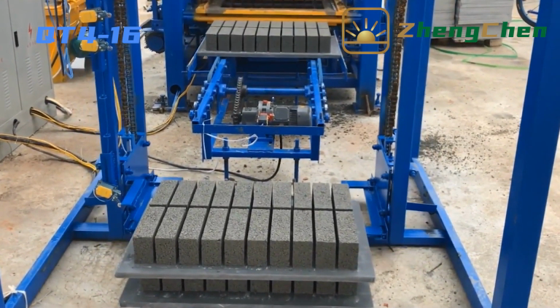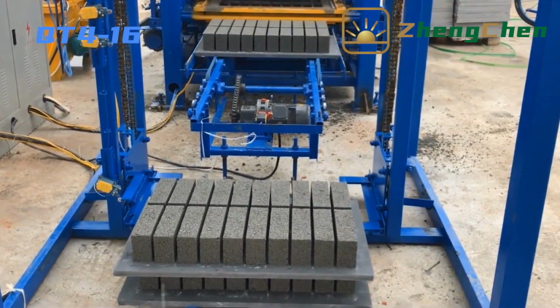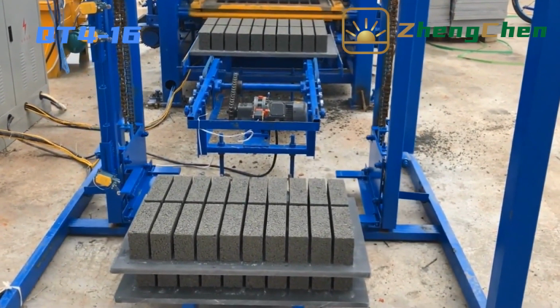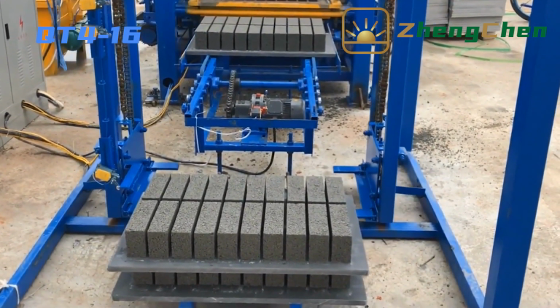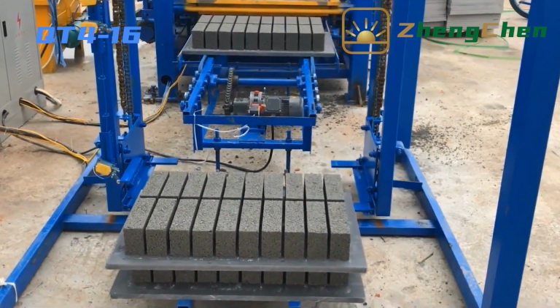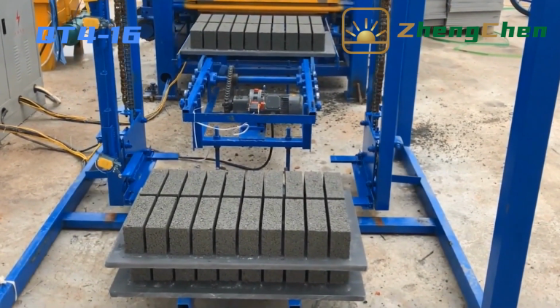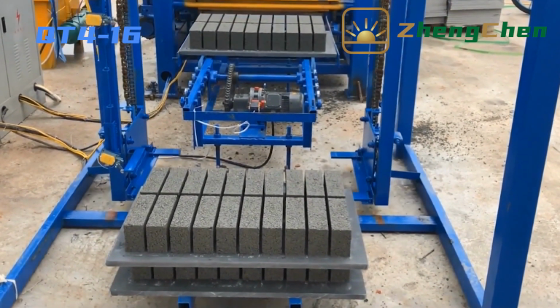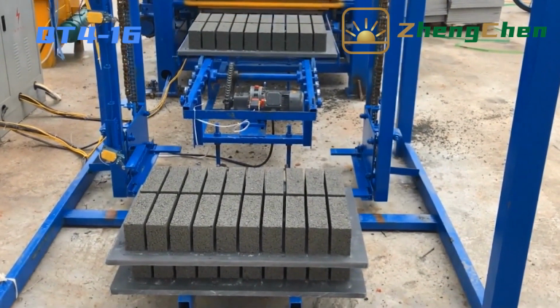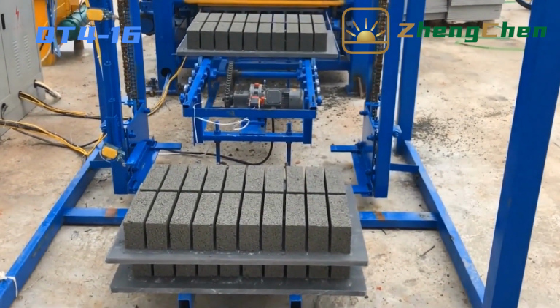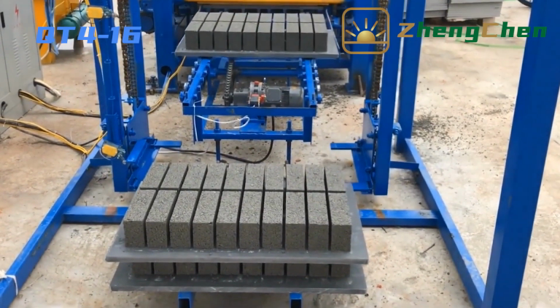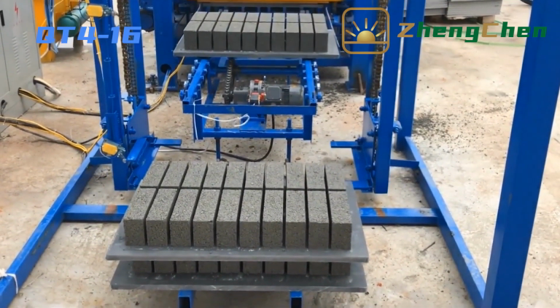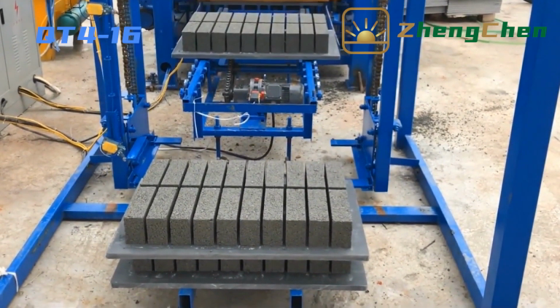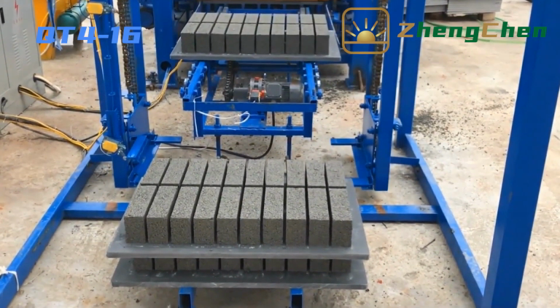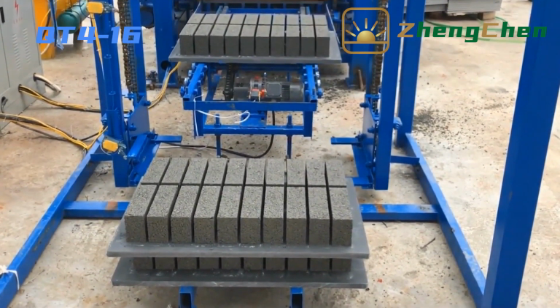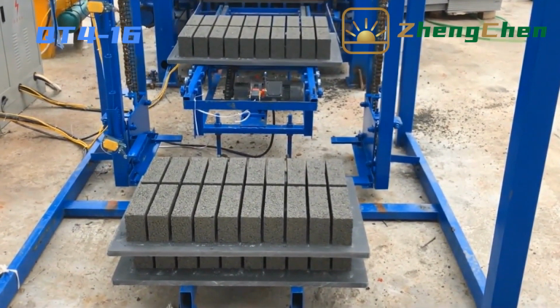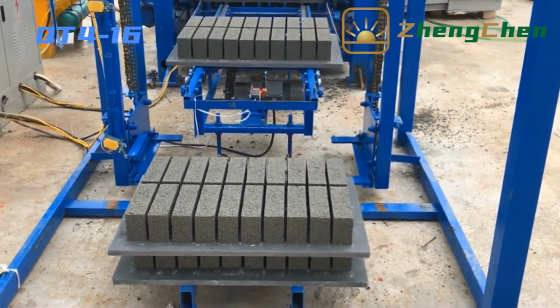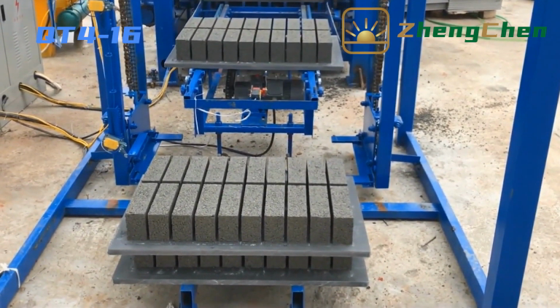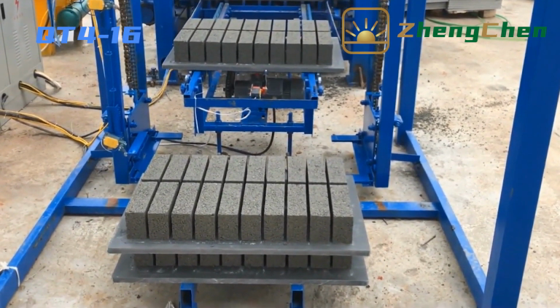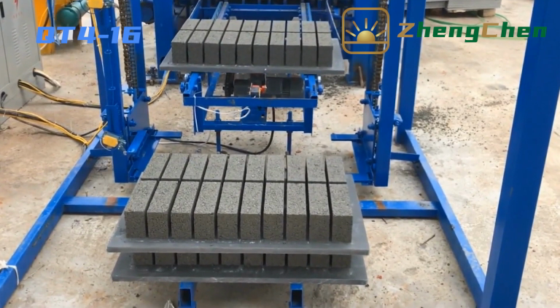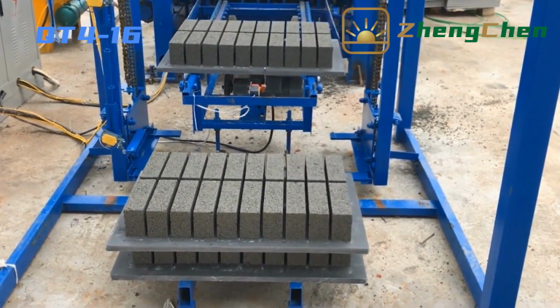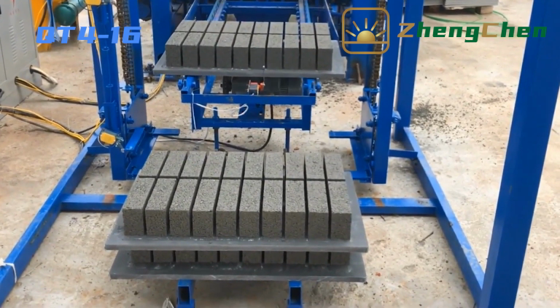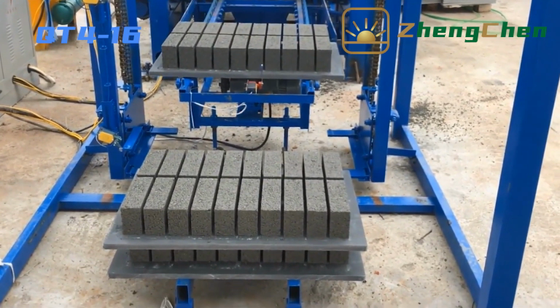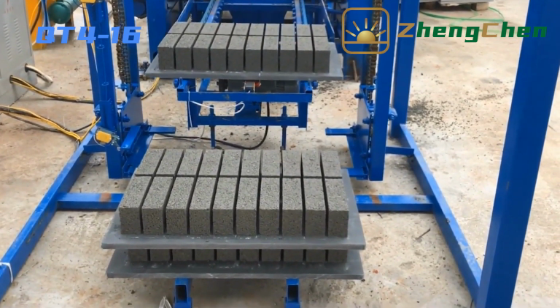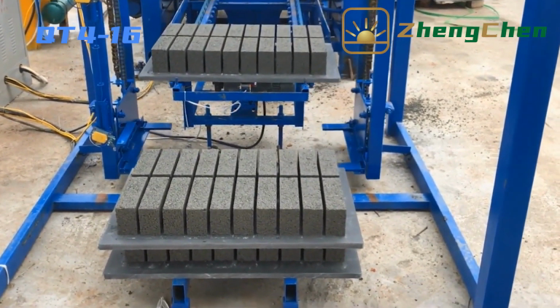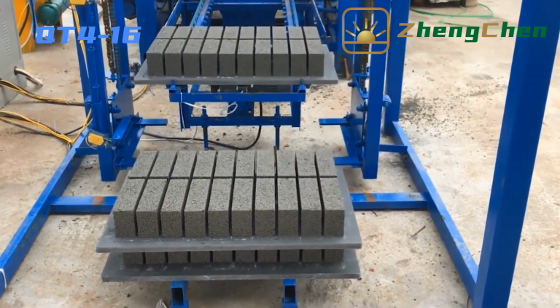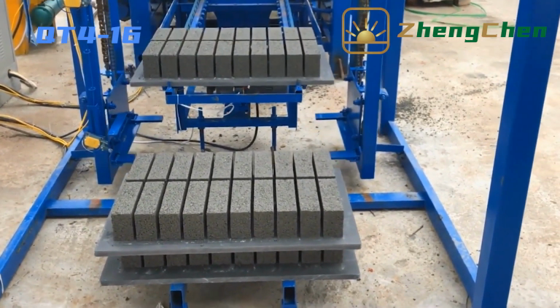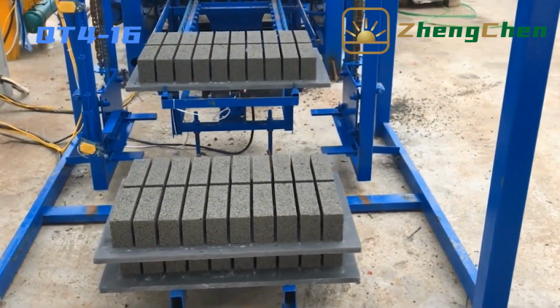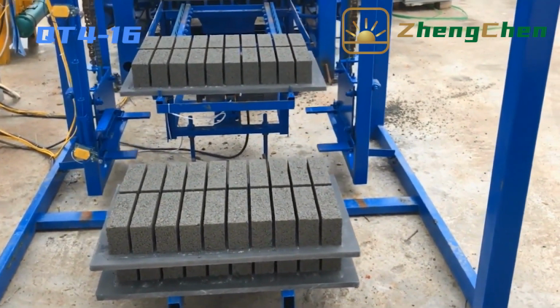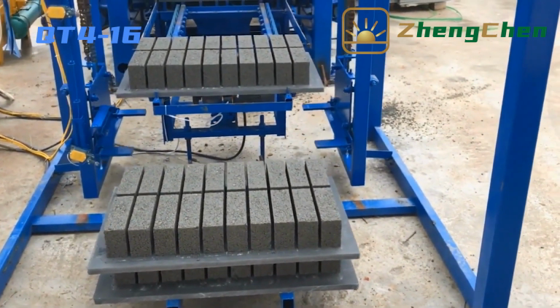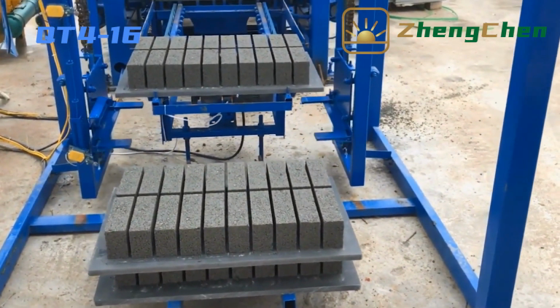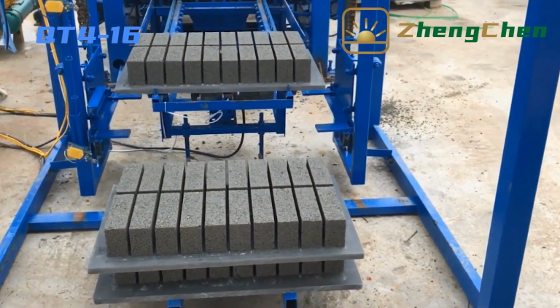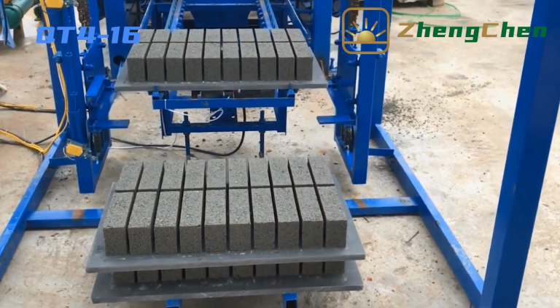After taking shape, the blocks are conveyed to the stacker.